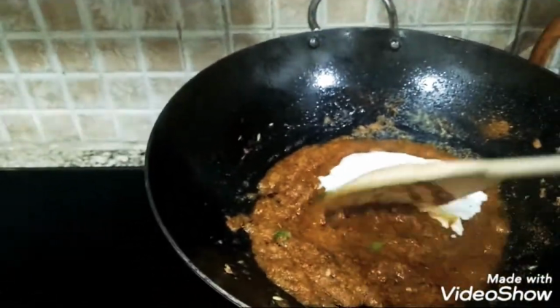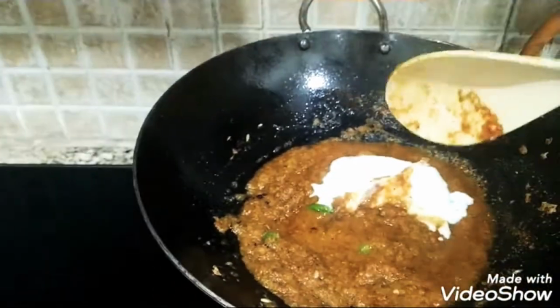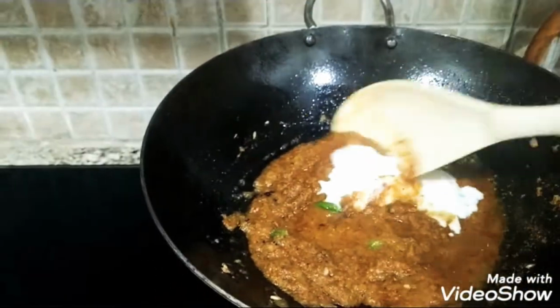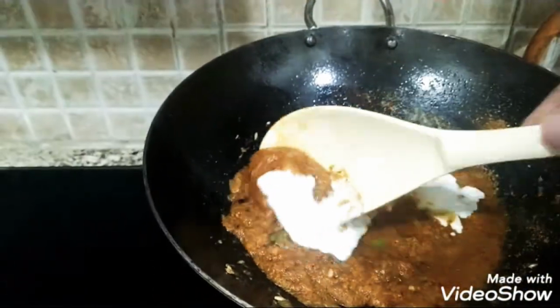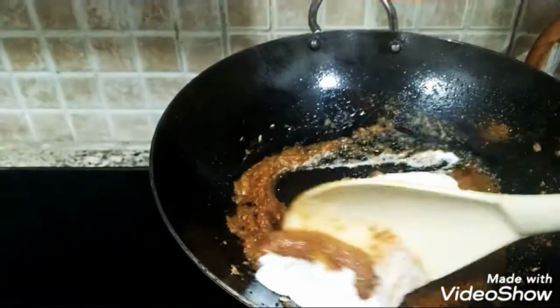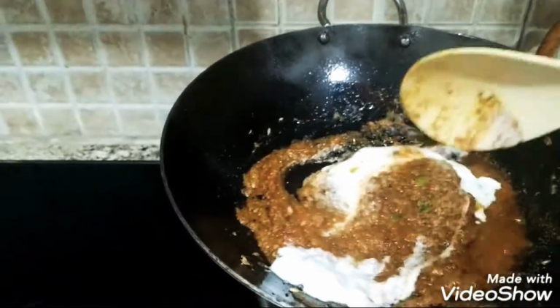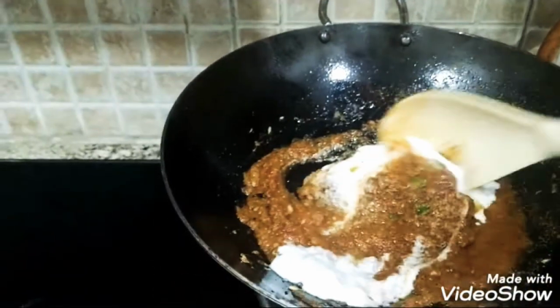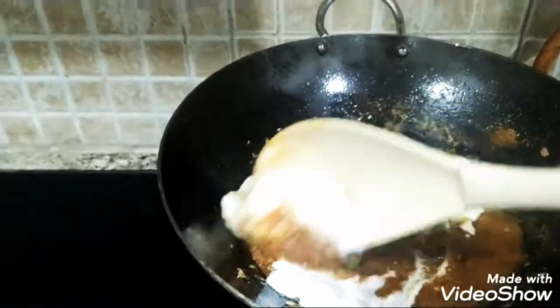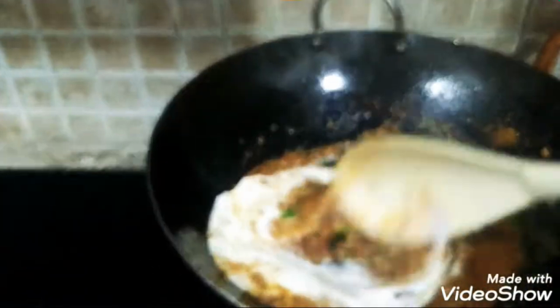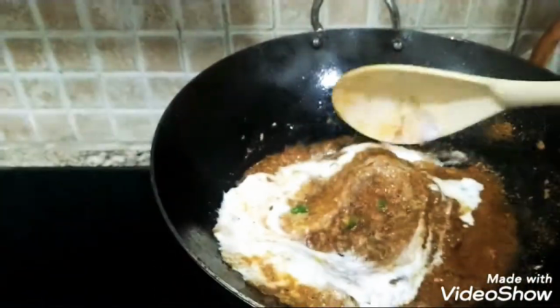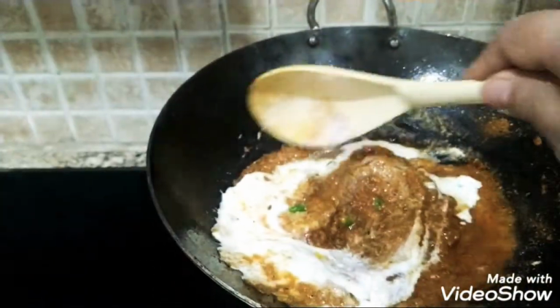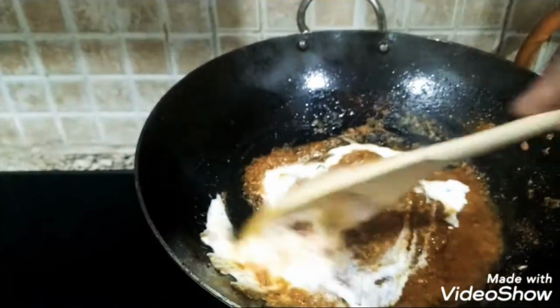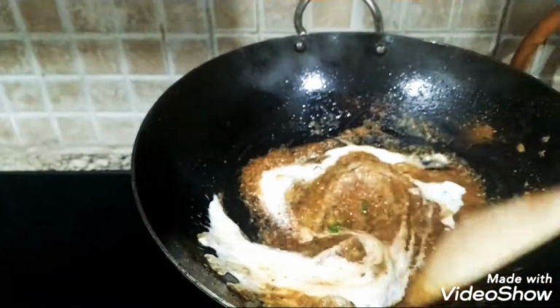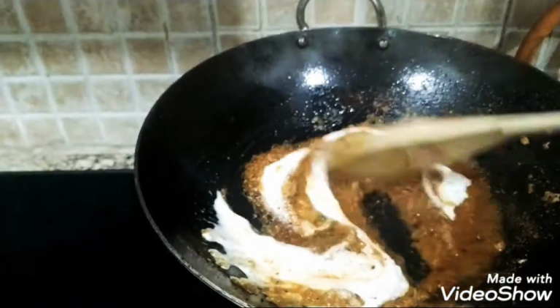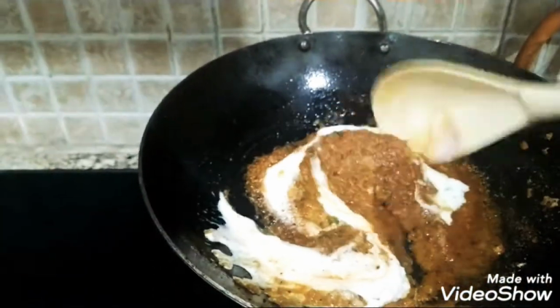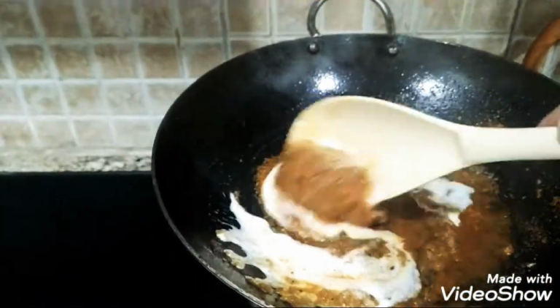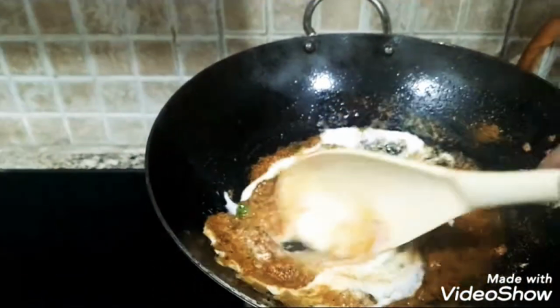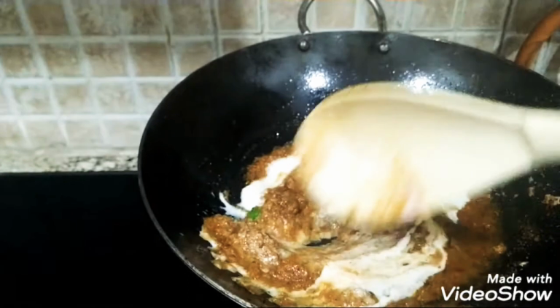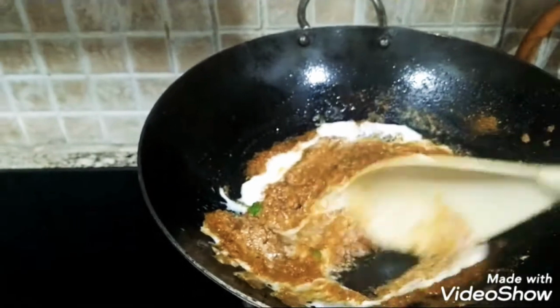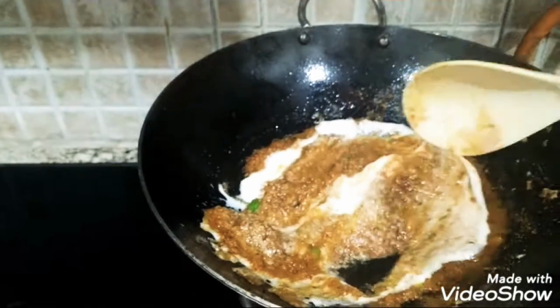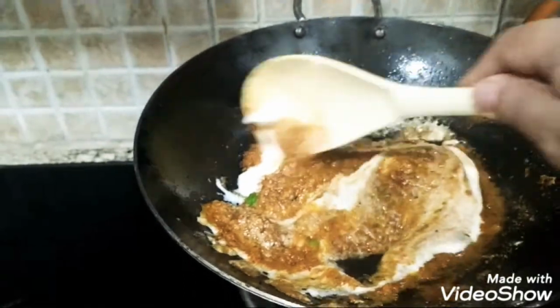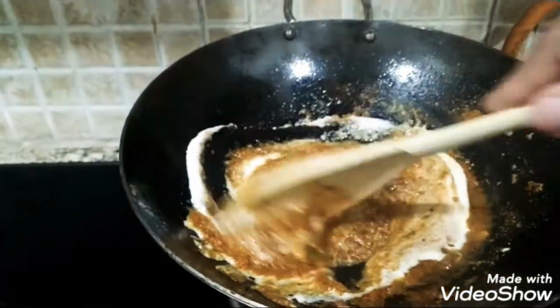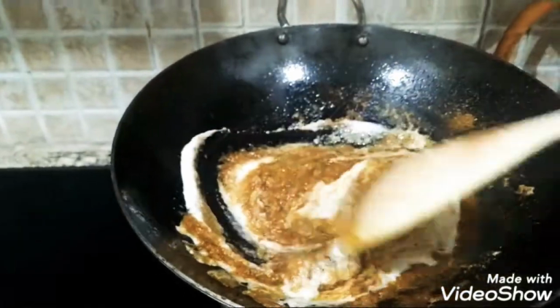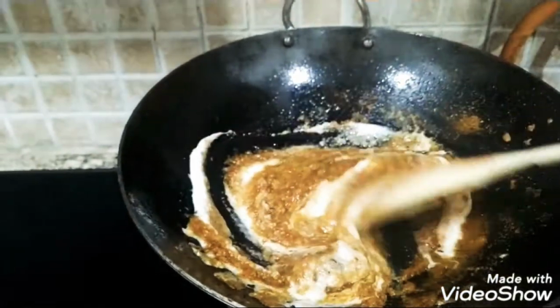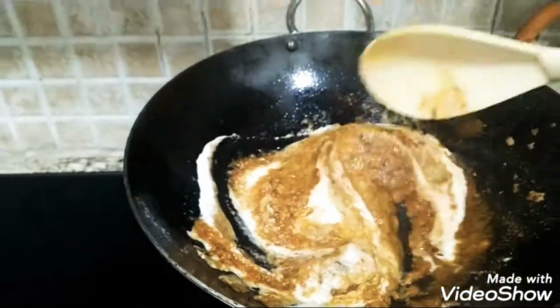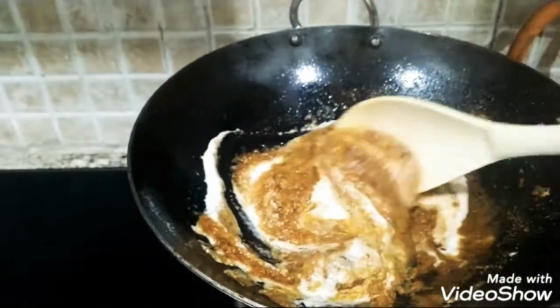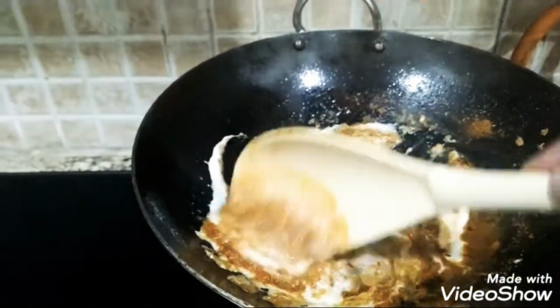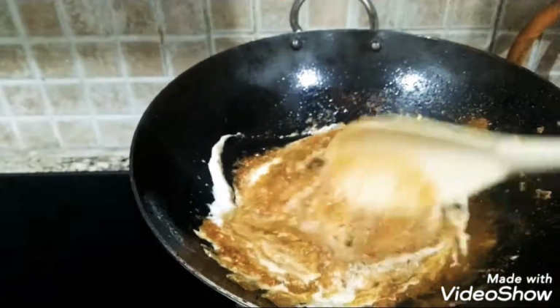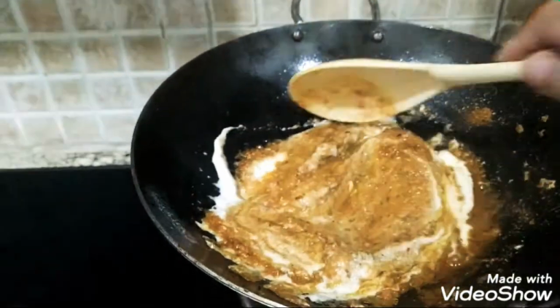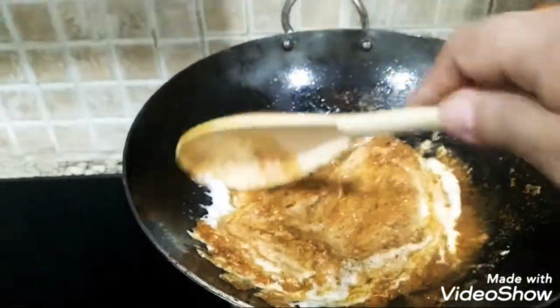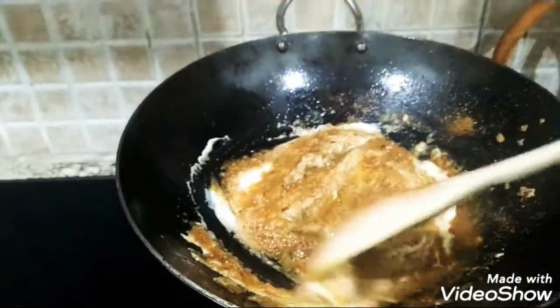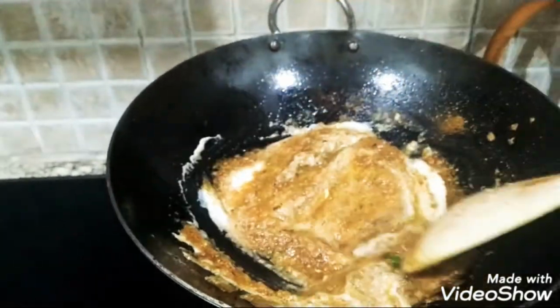Cook until it is very good and has a good flavor.